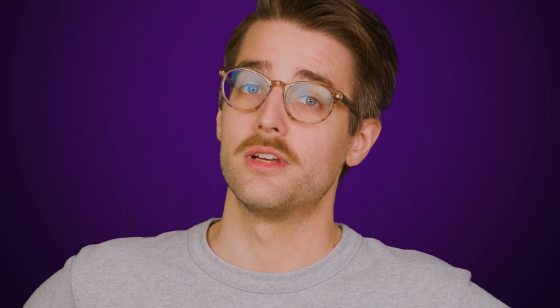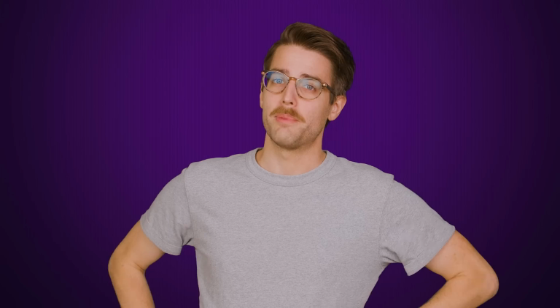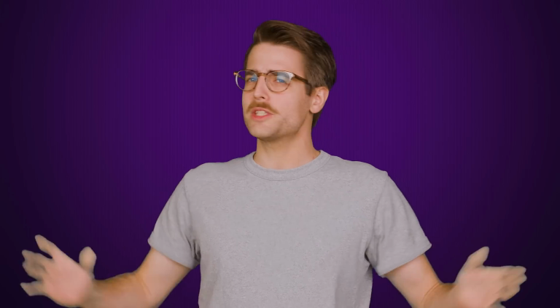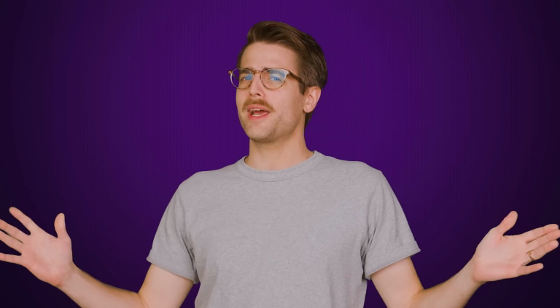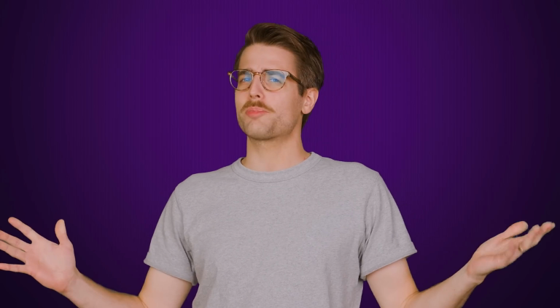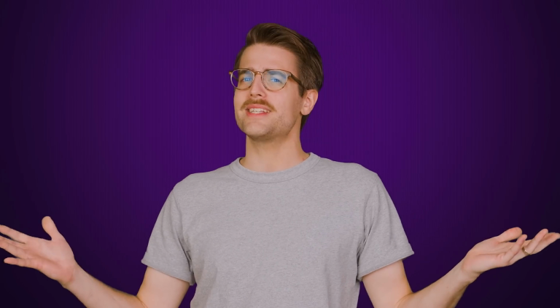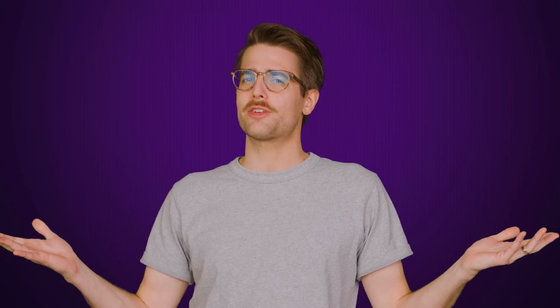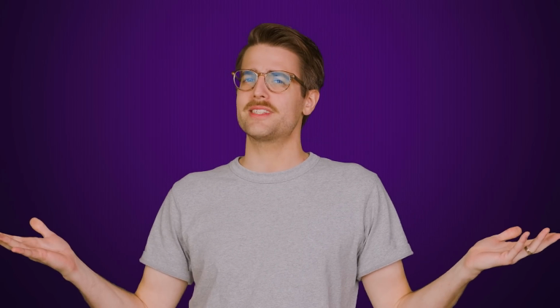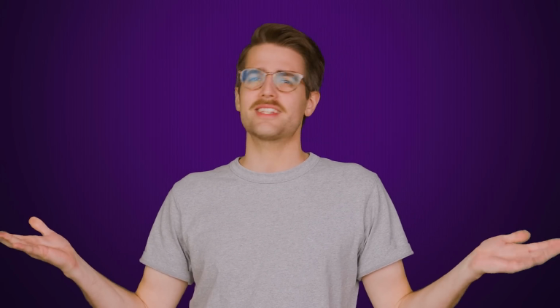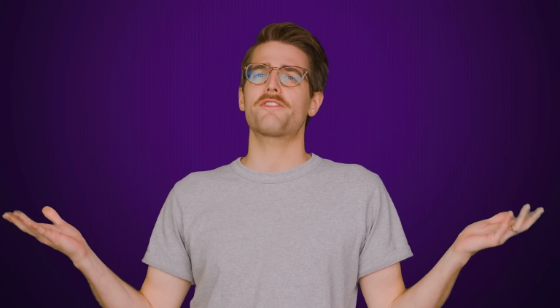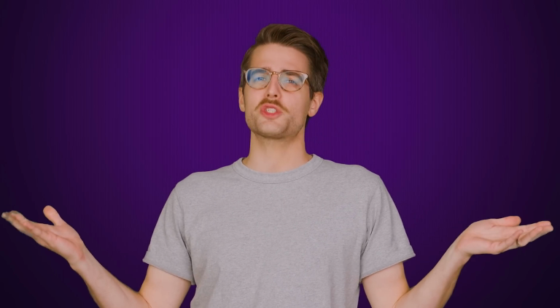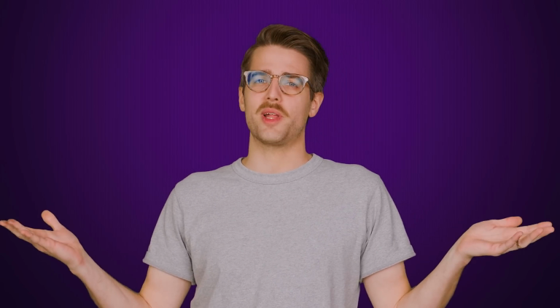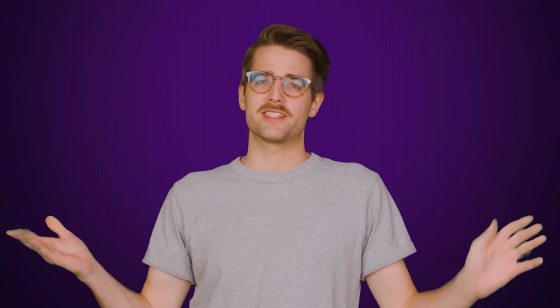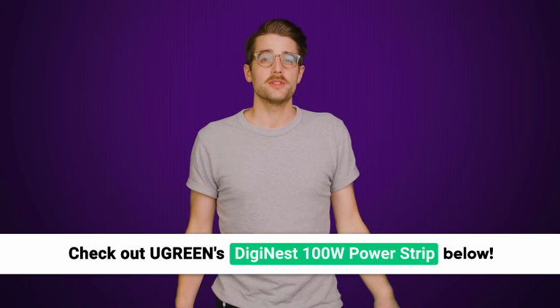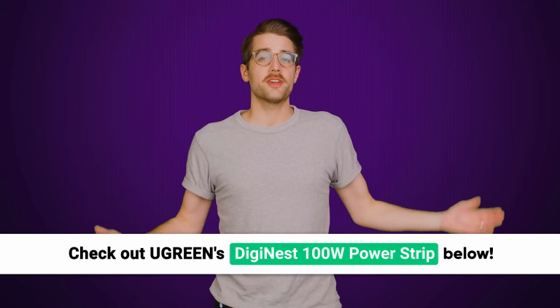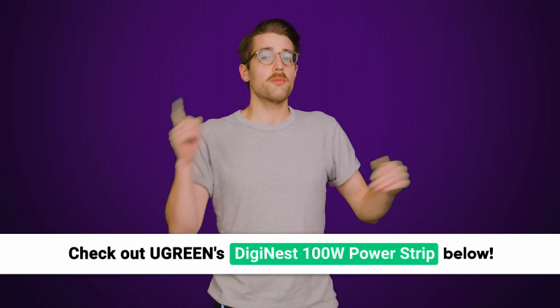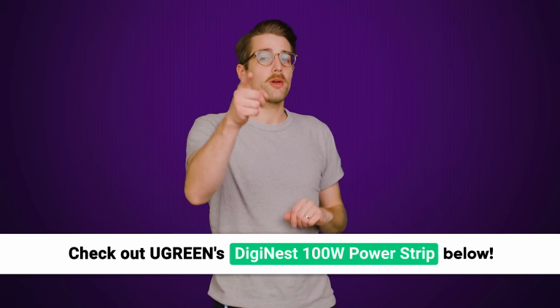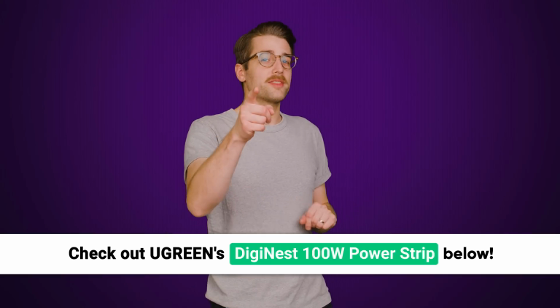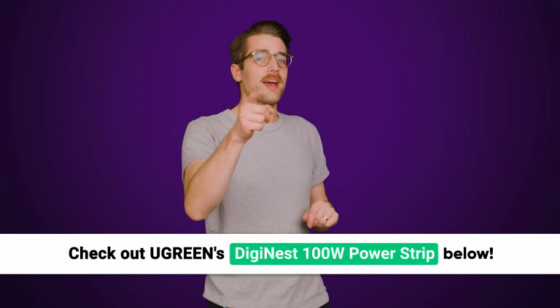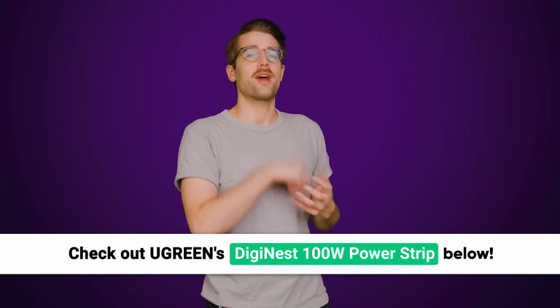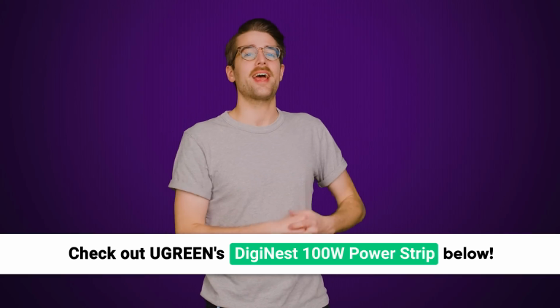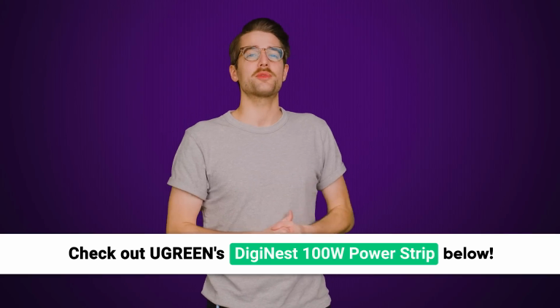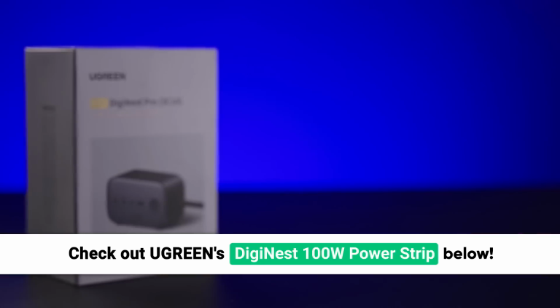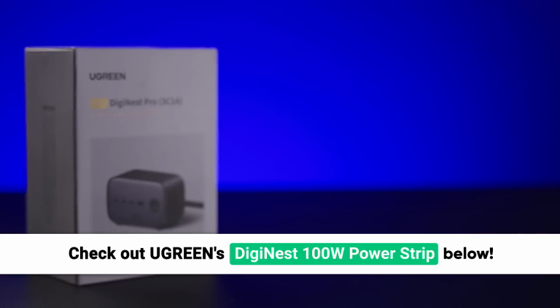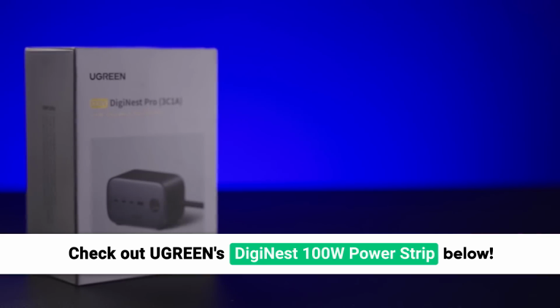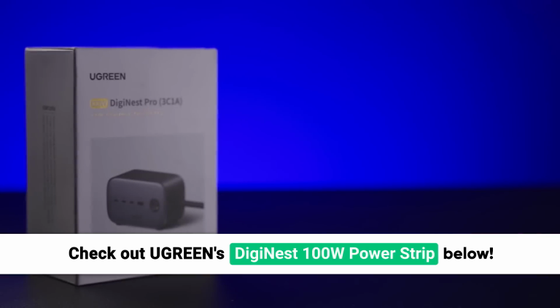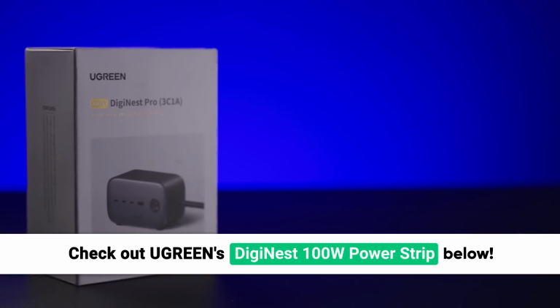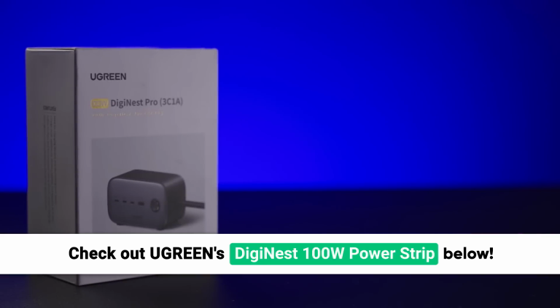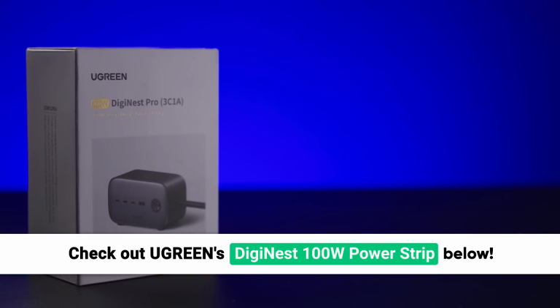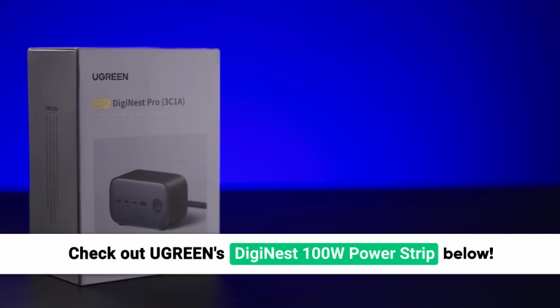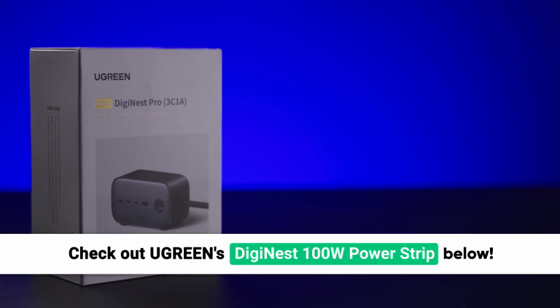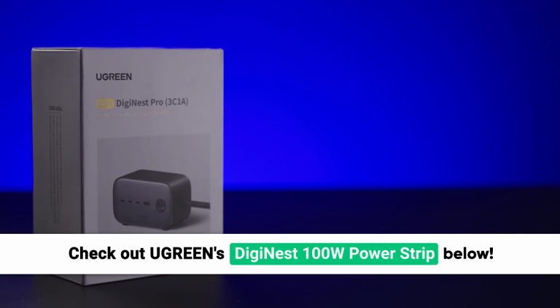But what's behind the price increases in the first place? We'll tell you more about that right after we thank Ugreen for sponsoring this video.